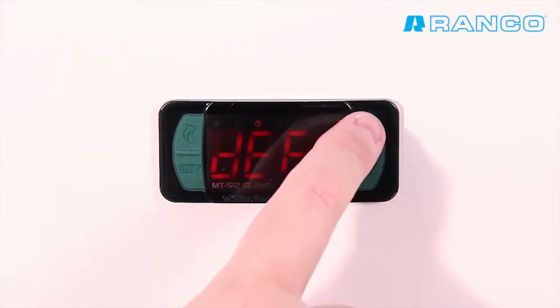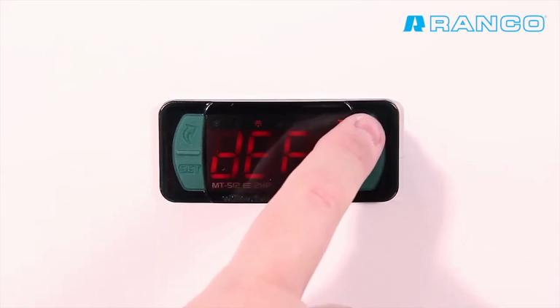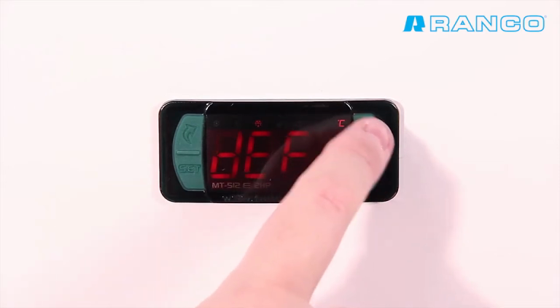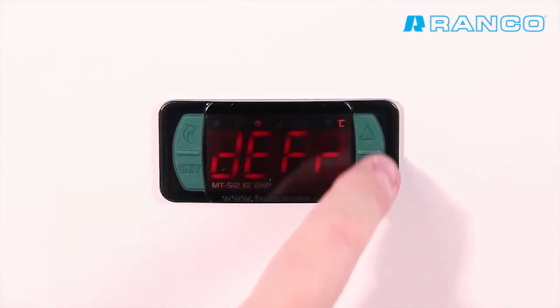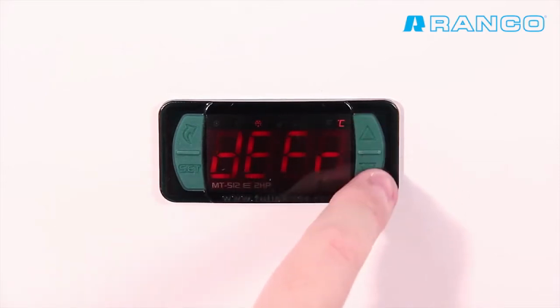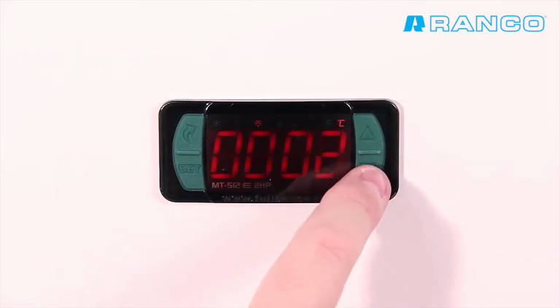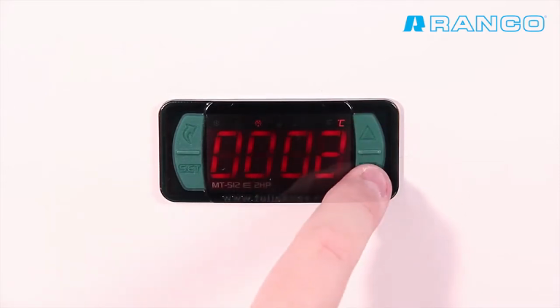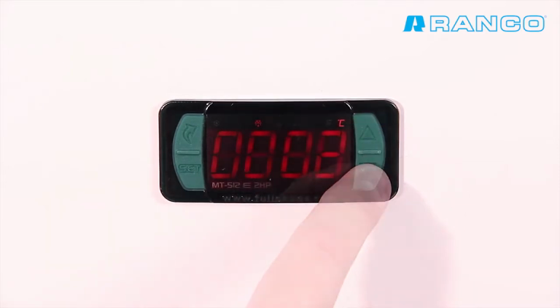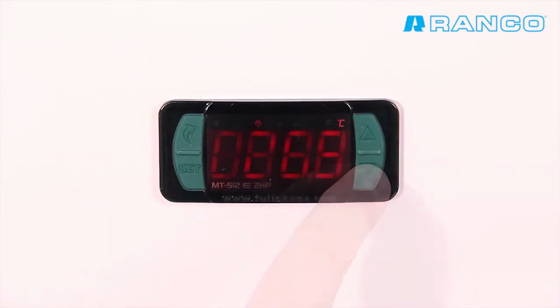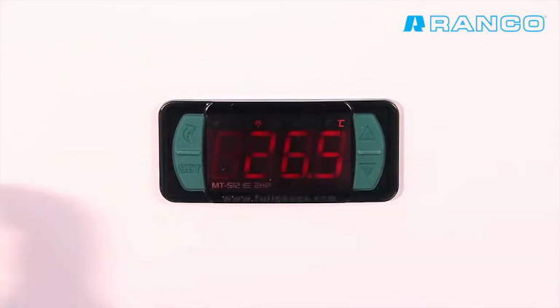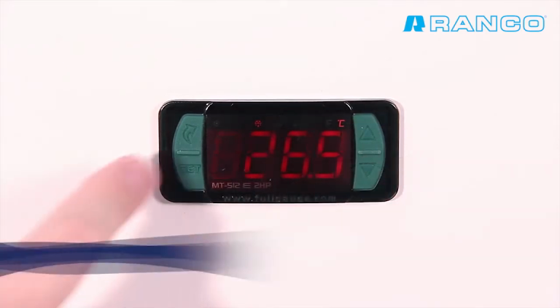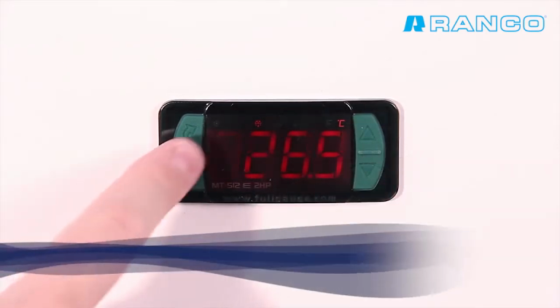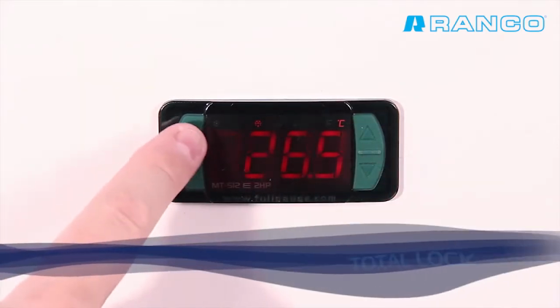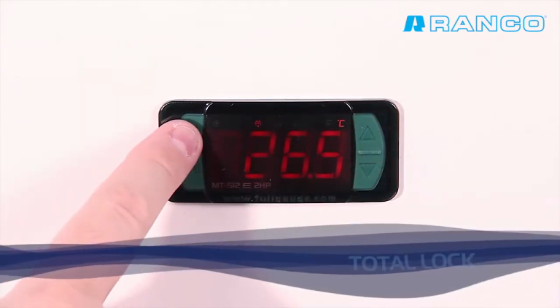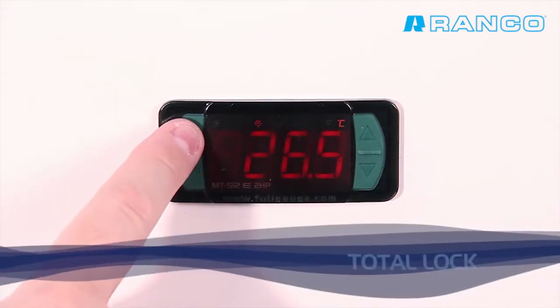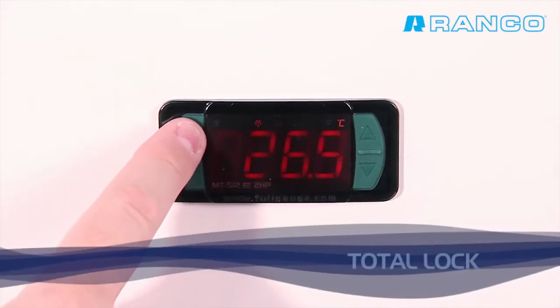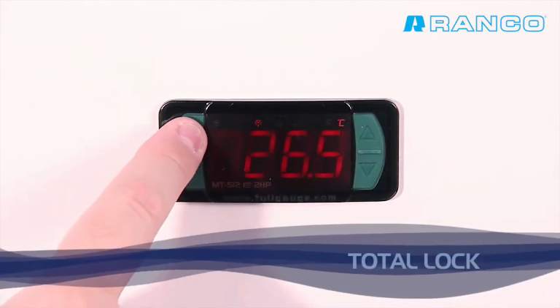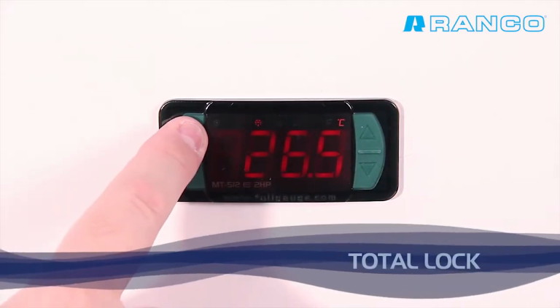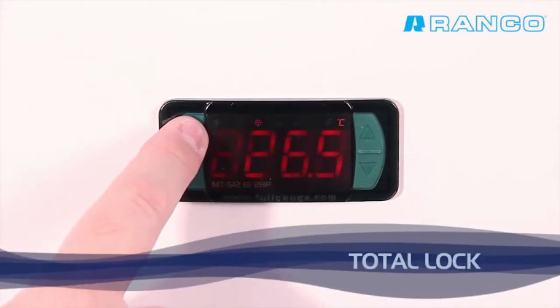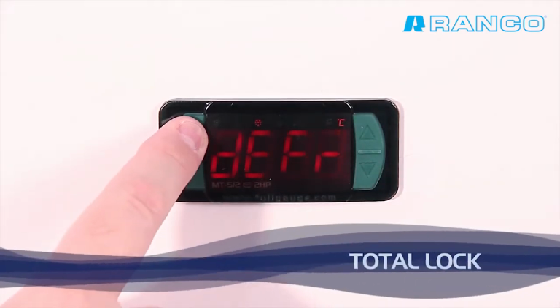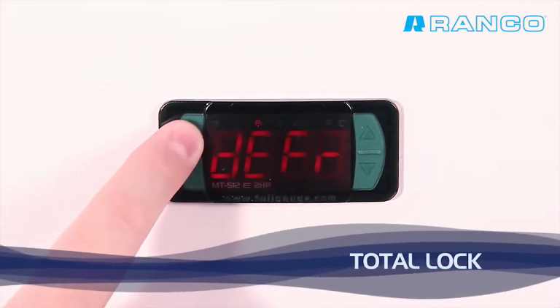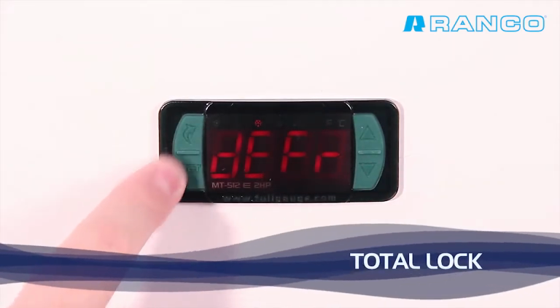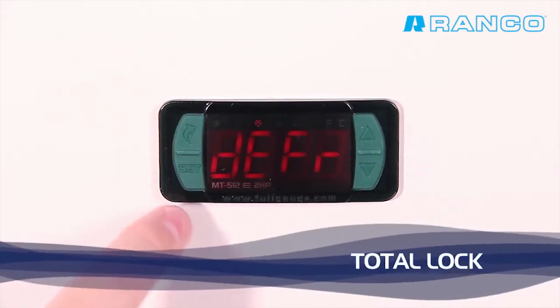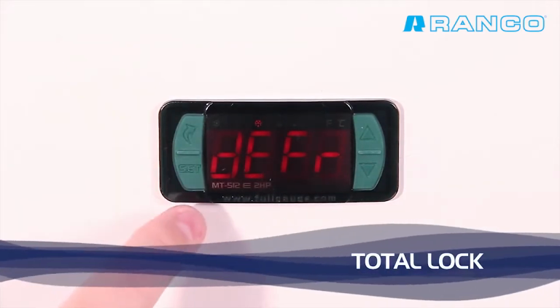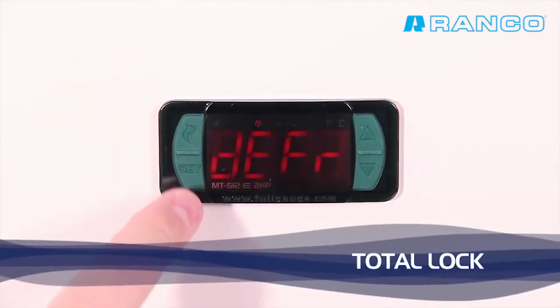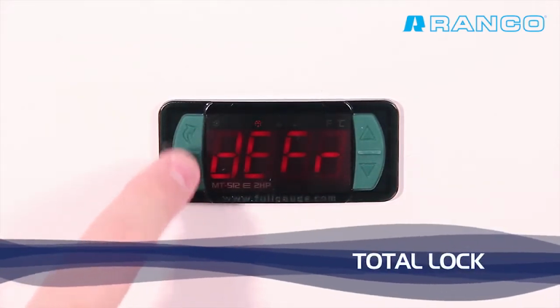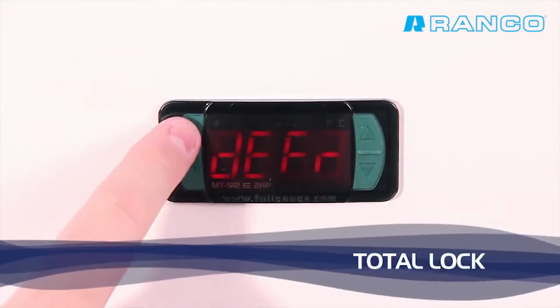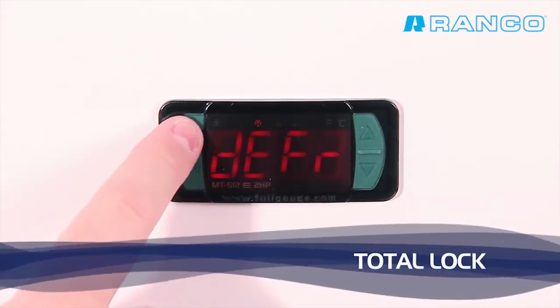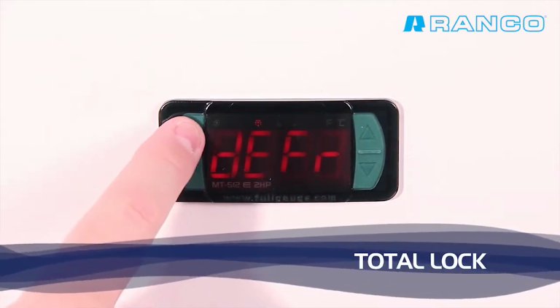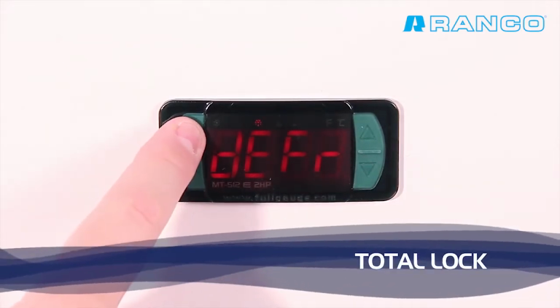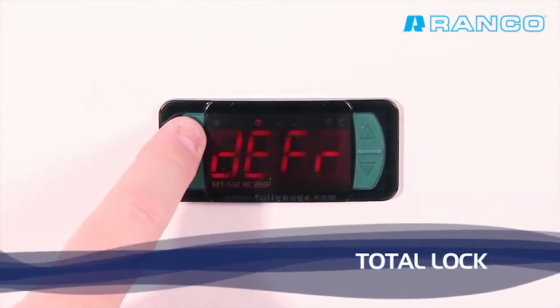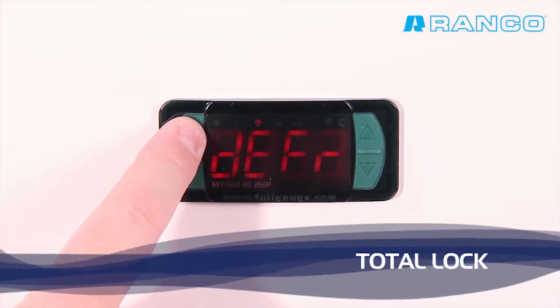The key lock prevents unintentional alteration of the configured parameters.